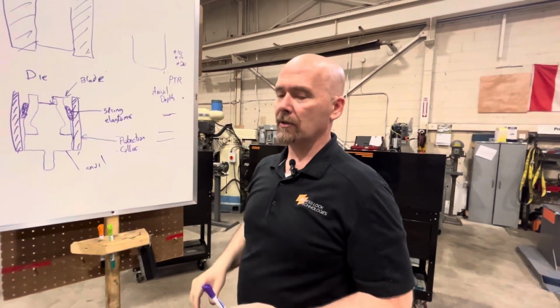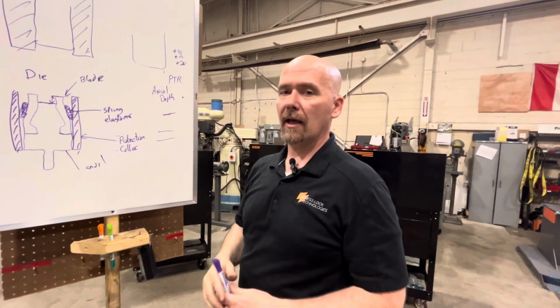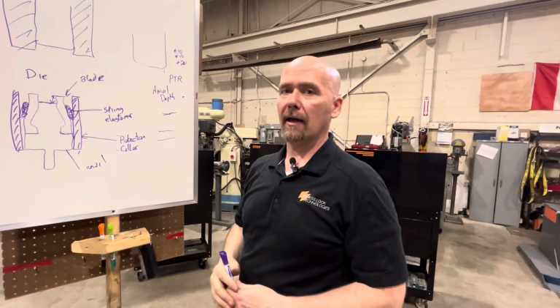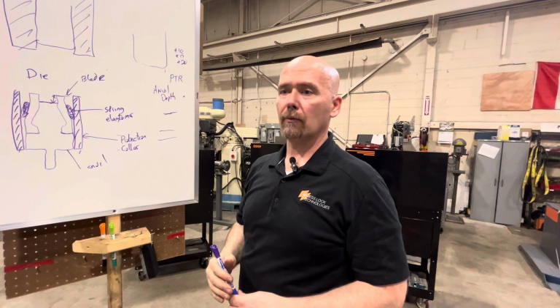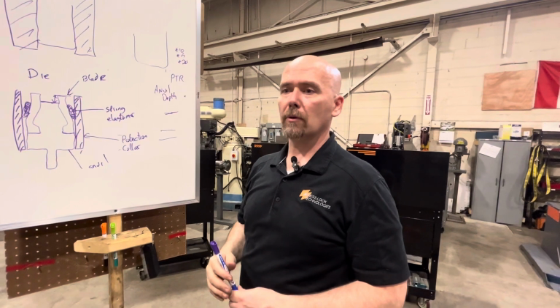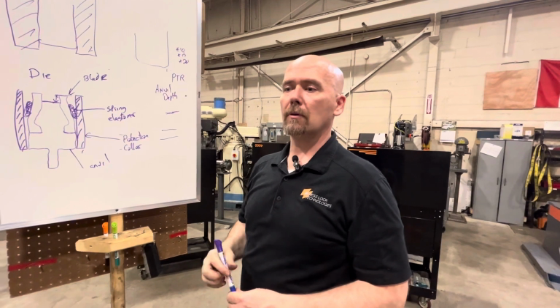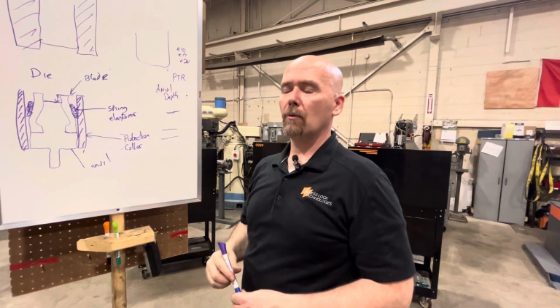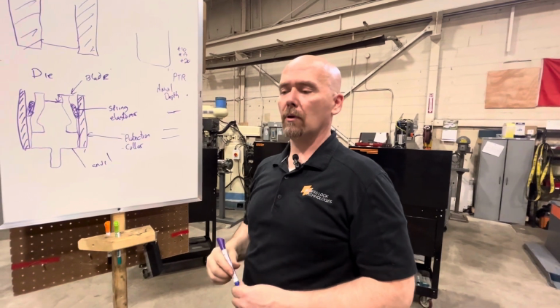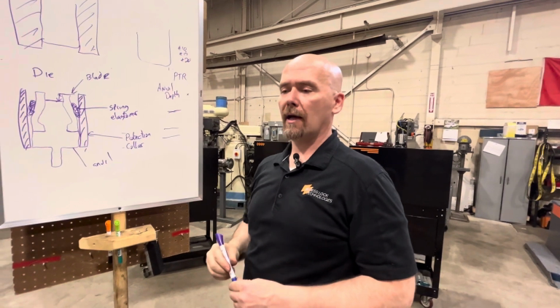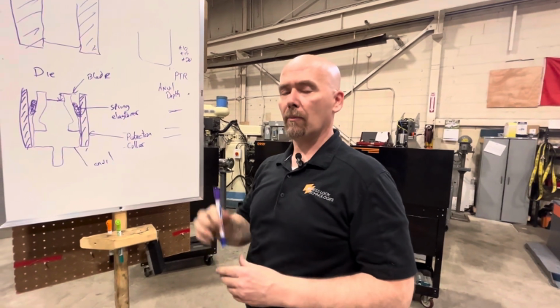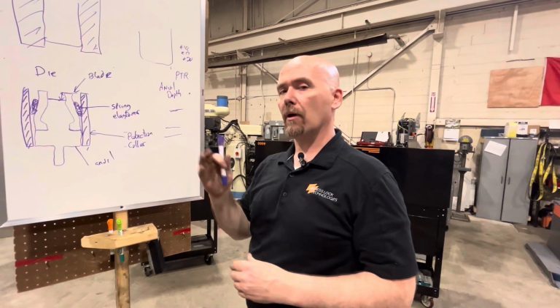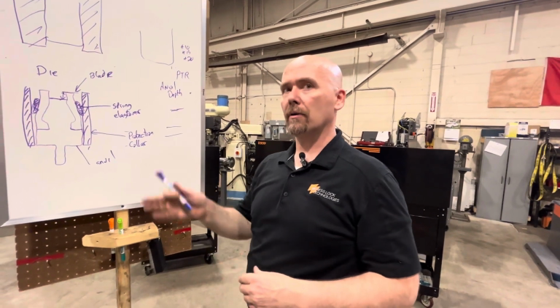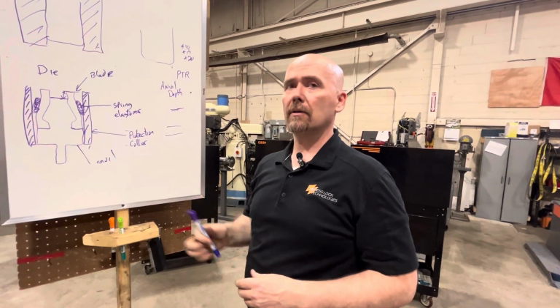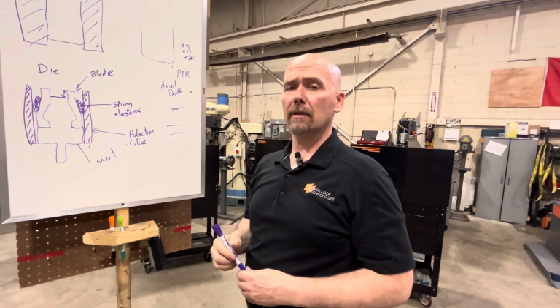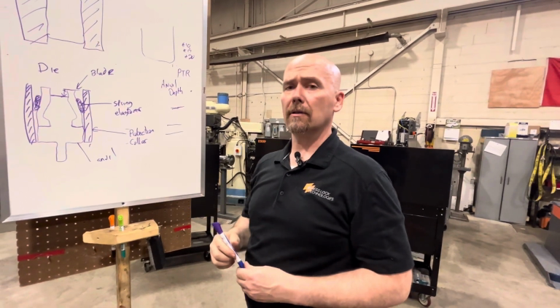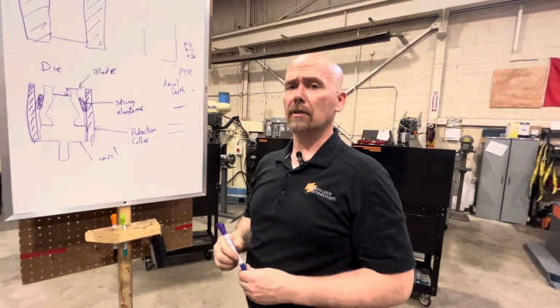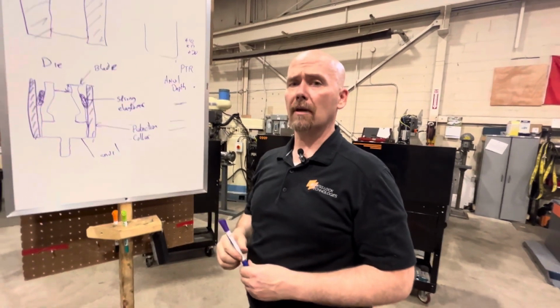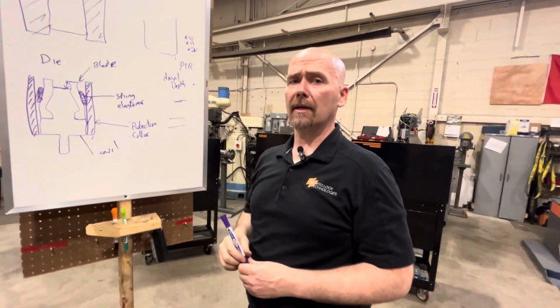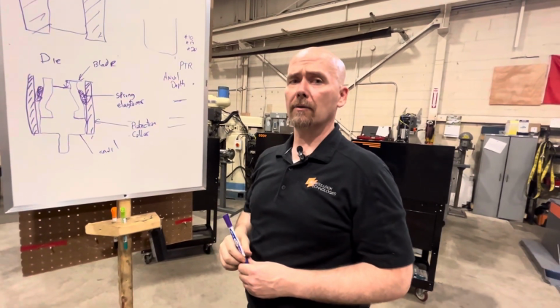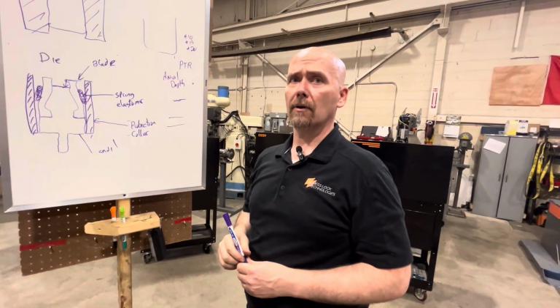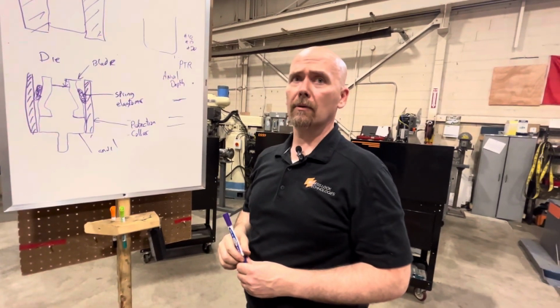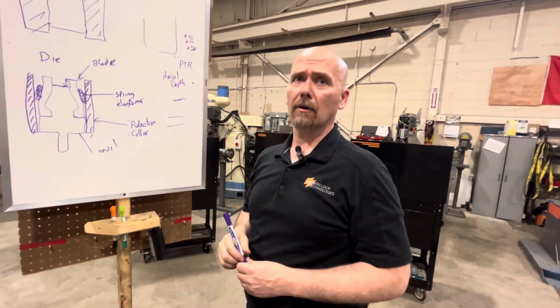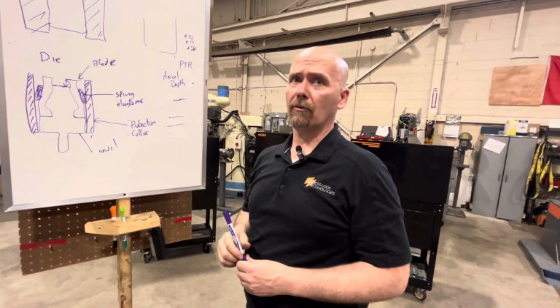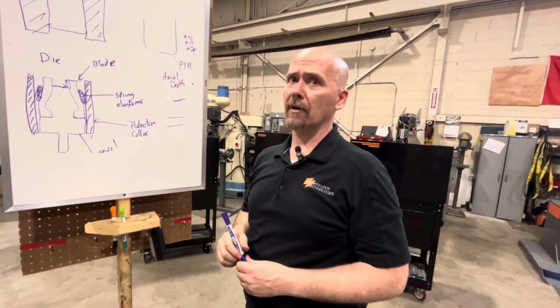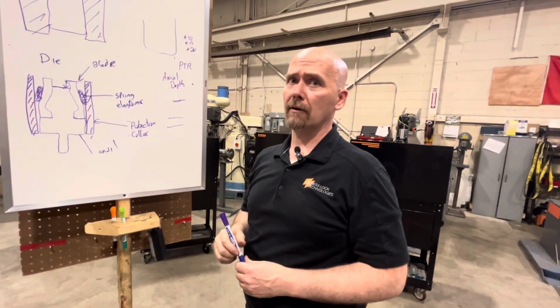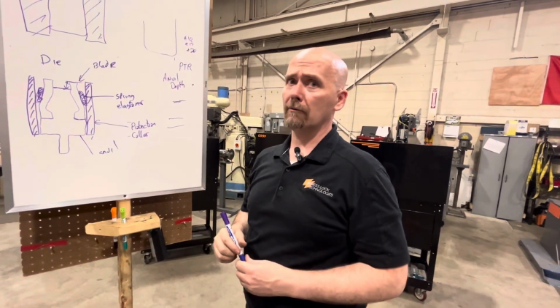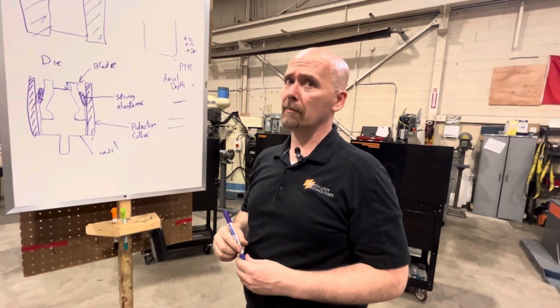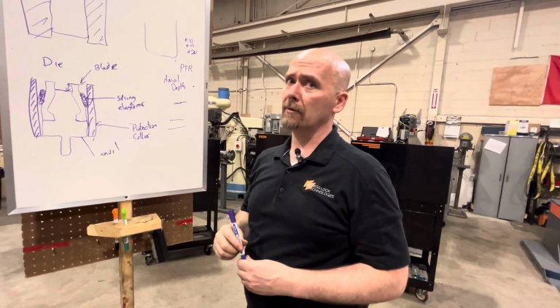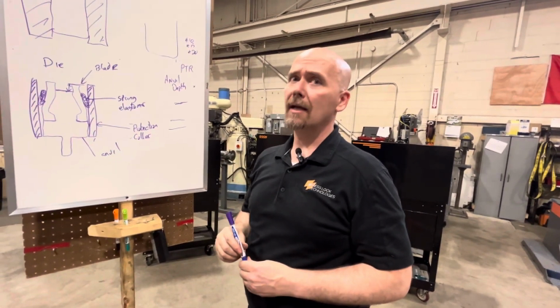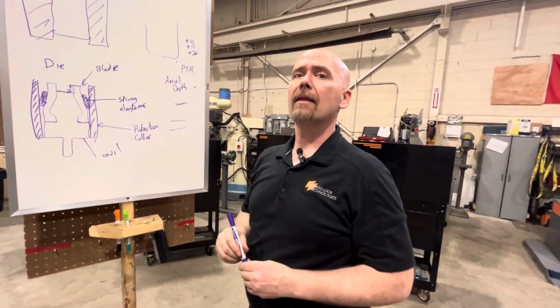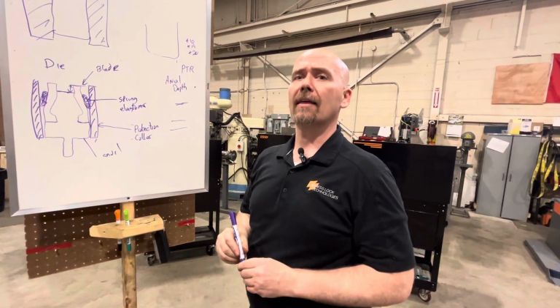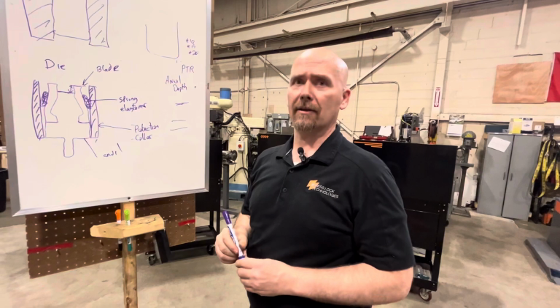We've got another video where we demonstrate what happens when you change from a 50 to a 30 anvil depth, and from a 20 to a 10 punch tip radius, with aluminum and other materials. We'll have another series of these coming out, so look forward to hearing from you. Thank you.